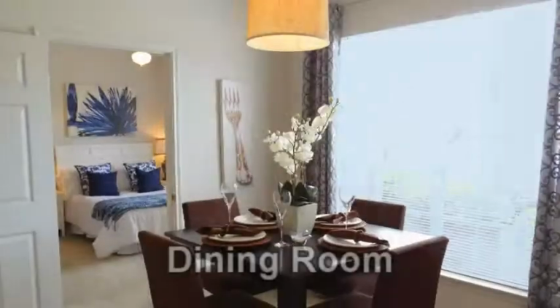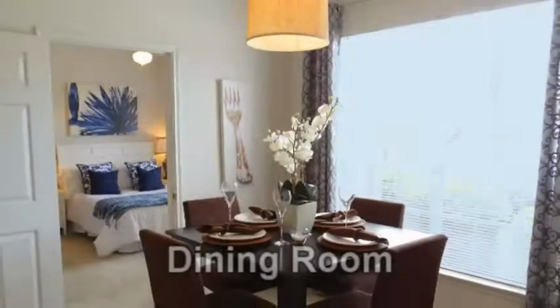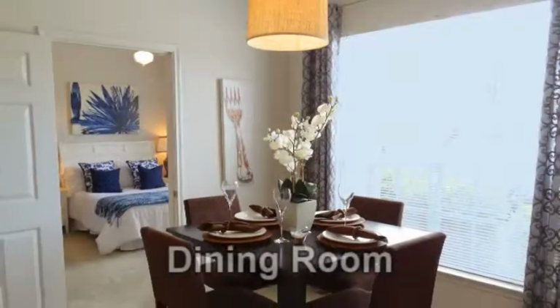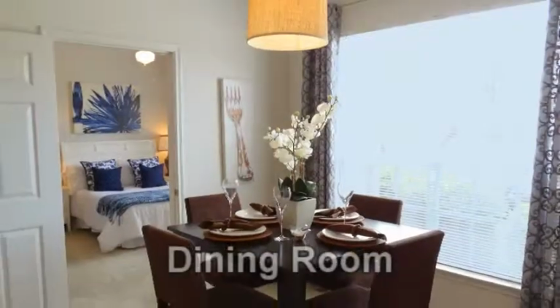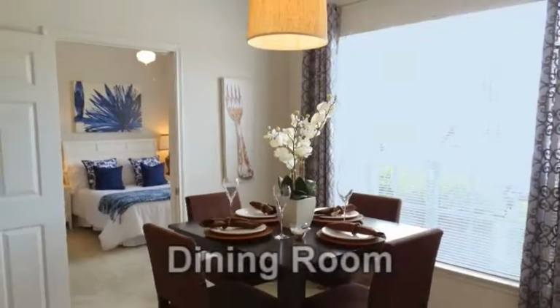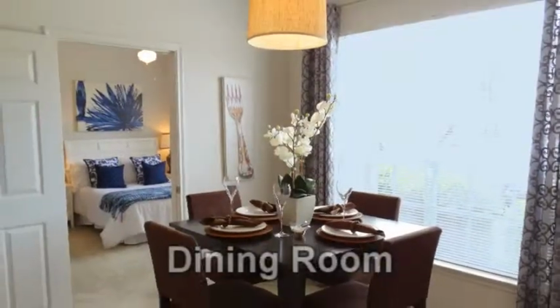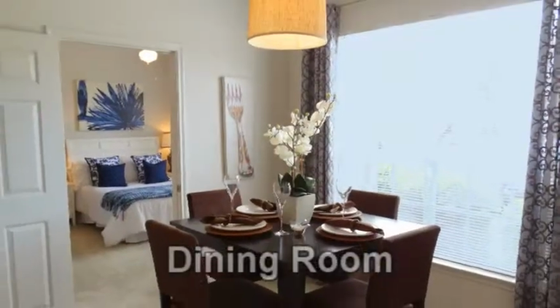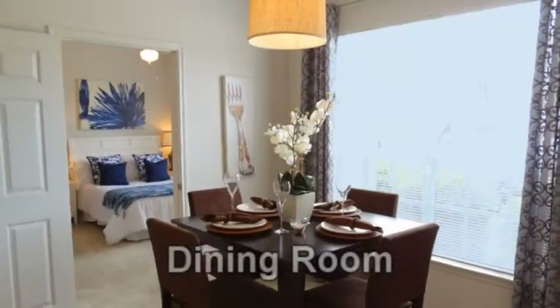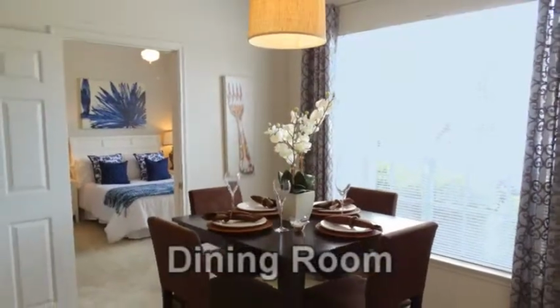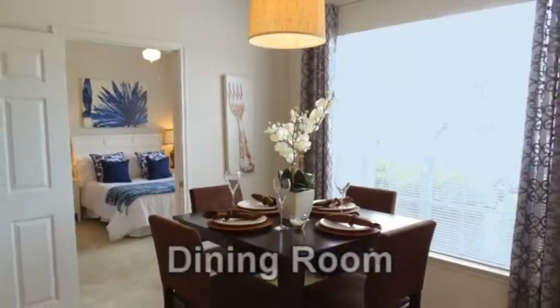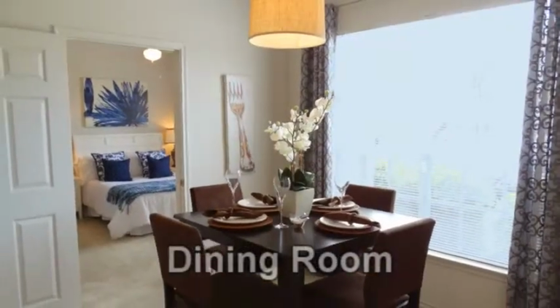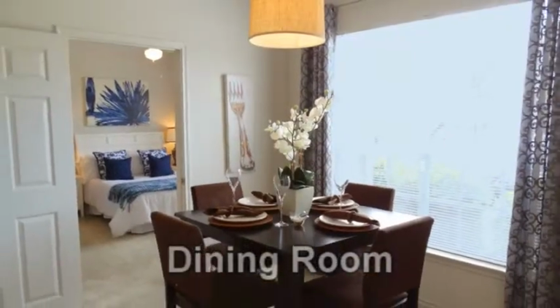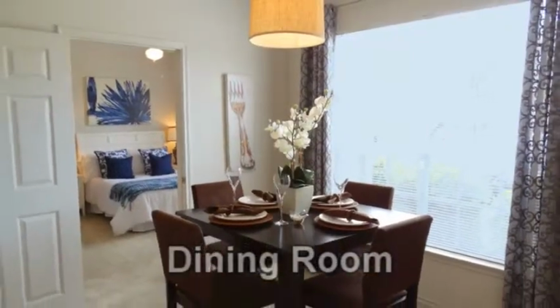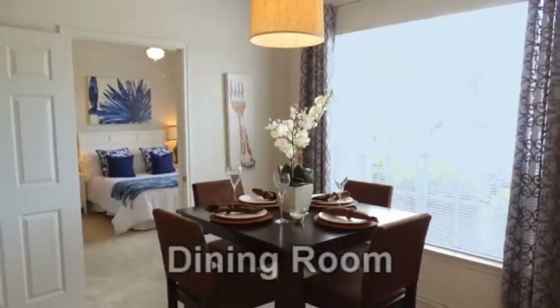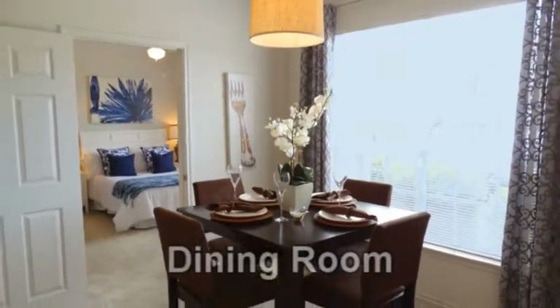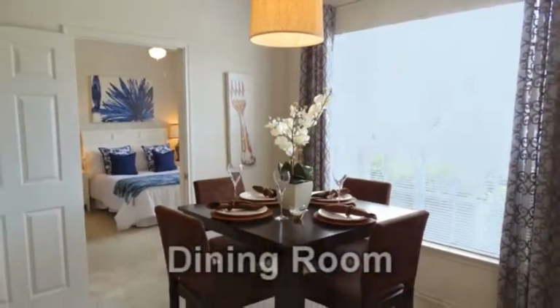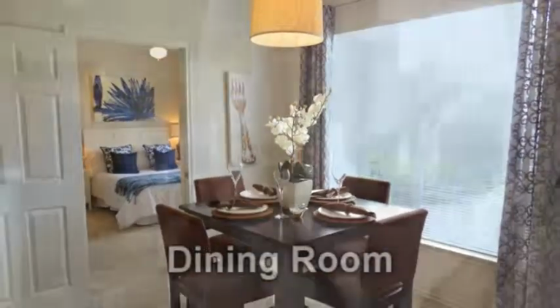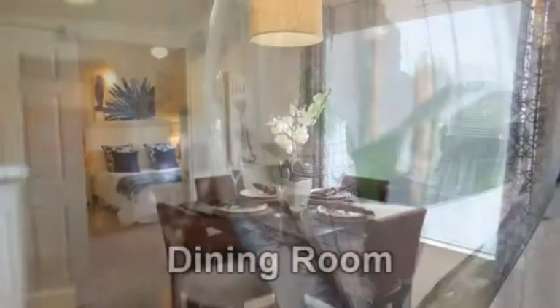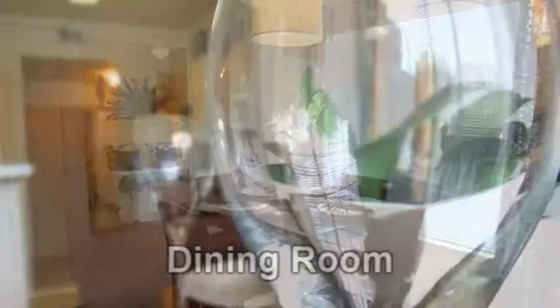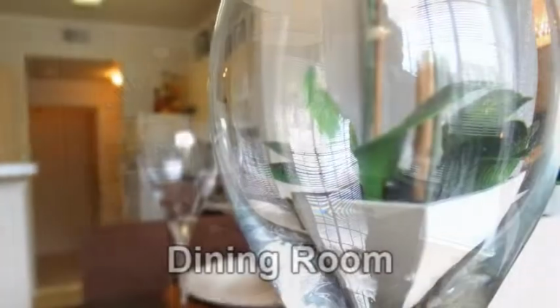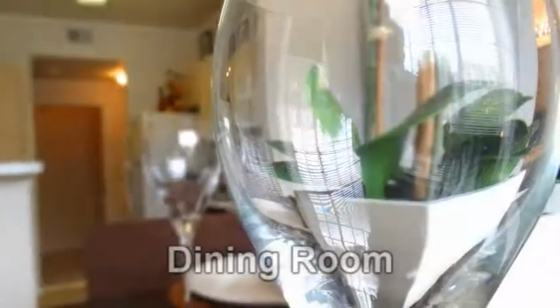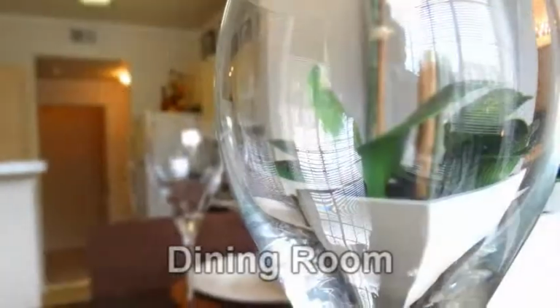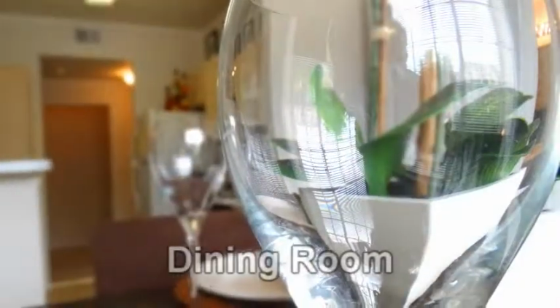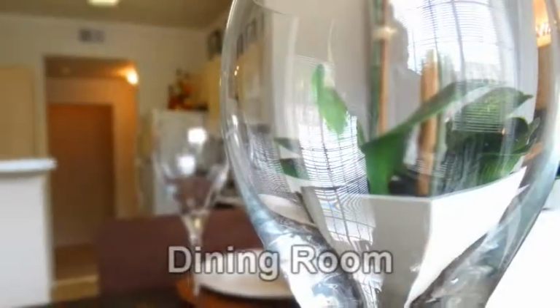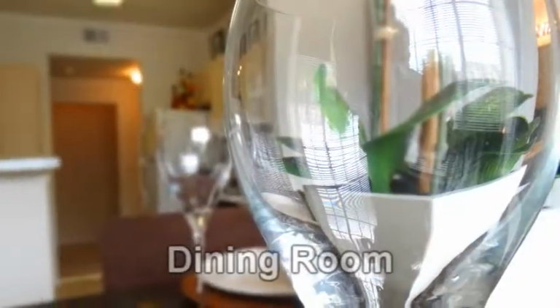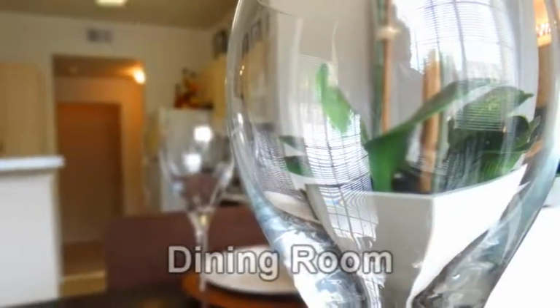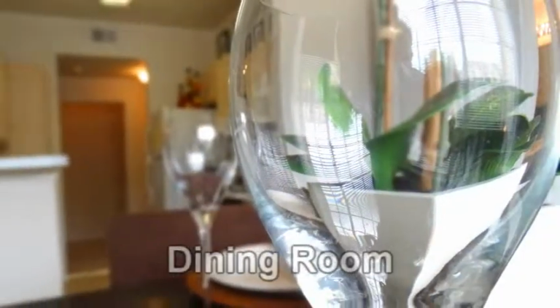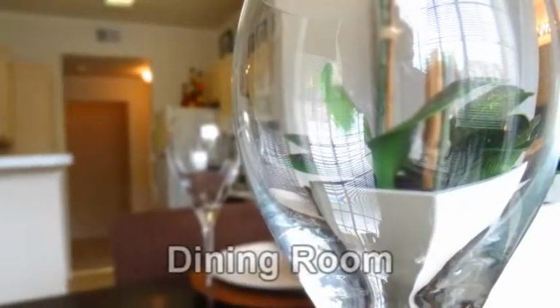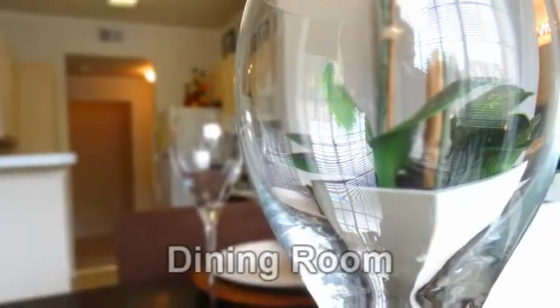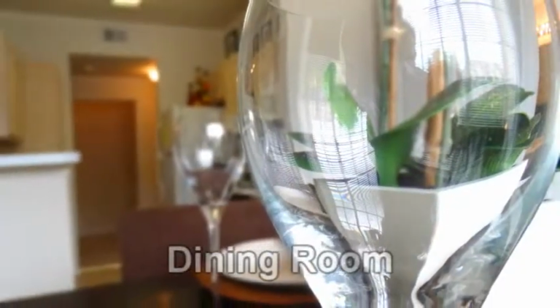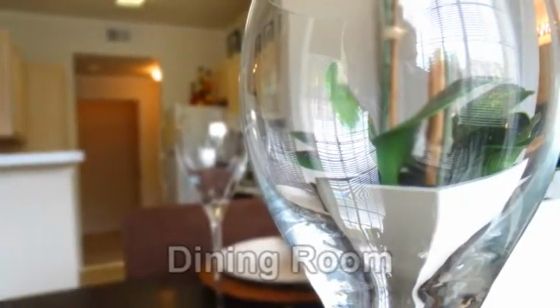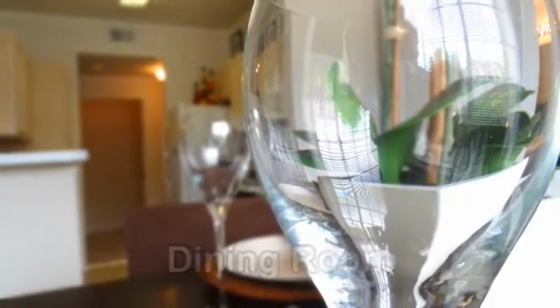The separate dining room is convenient to the living room and kitchen area and is well-suited for entertaining.